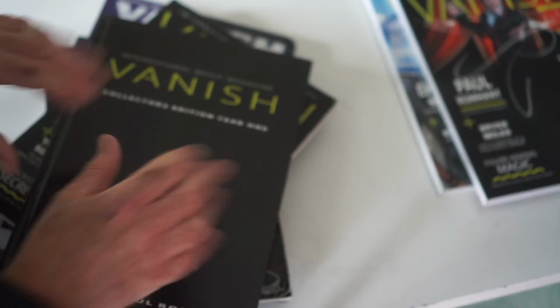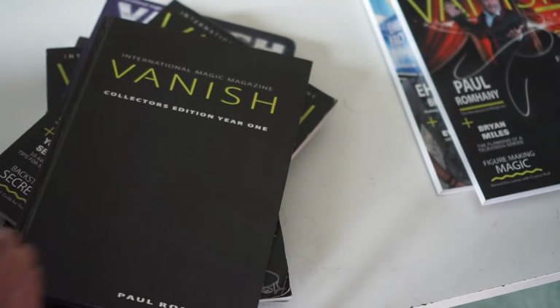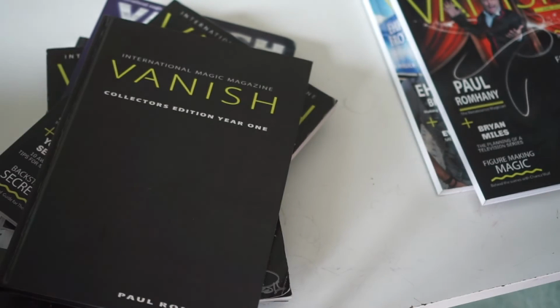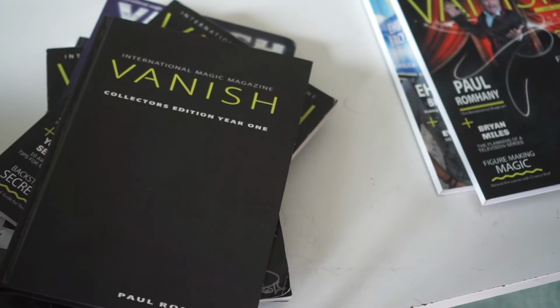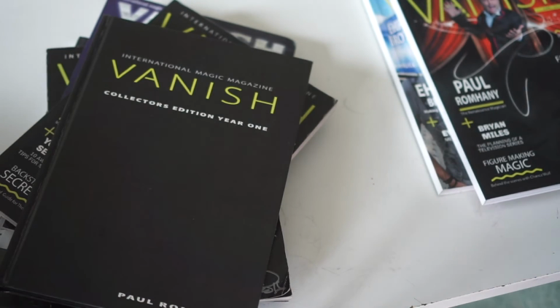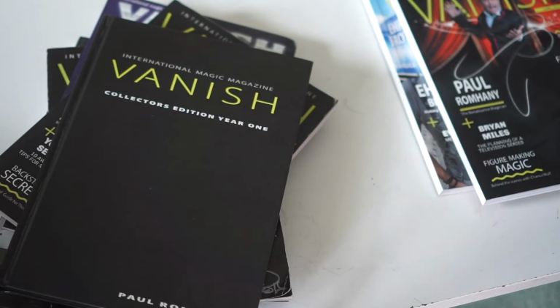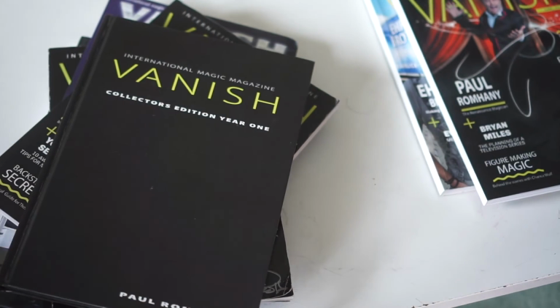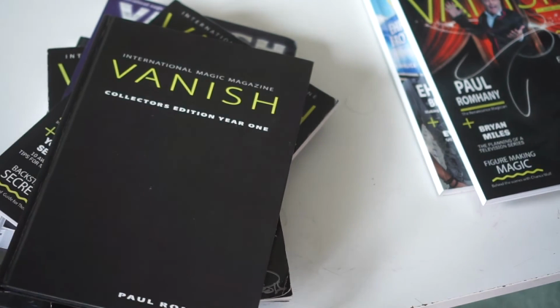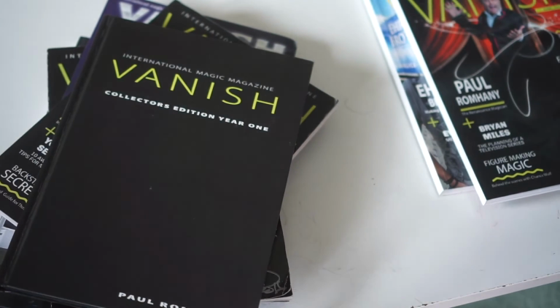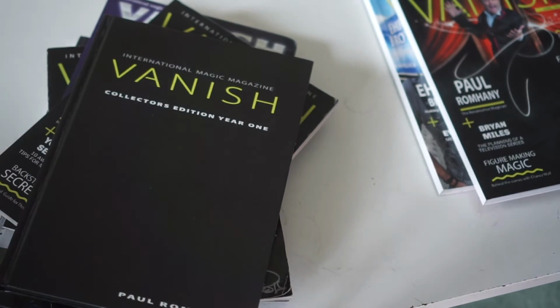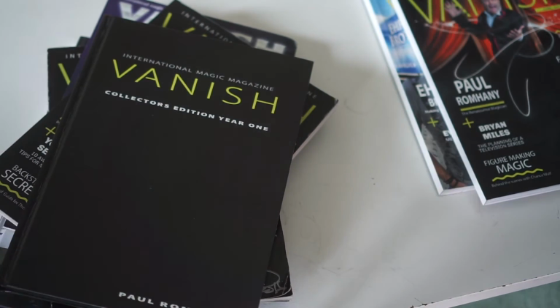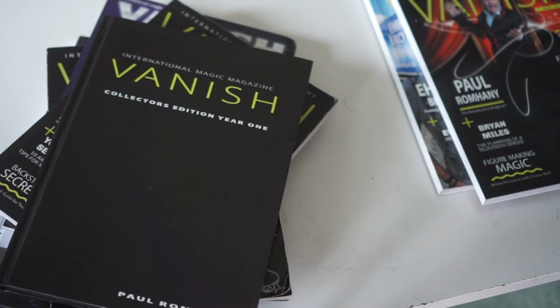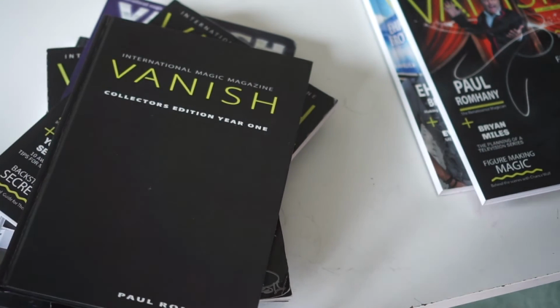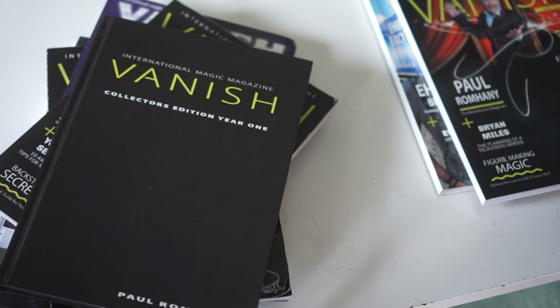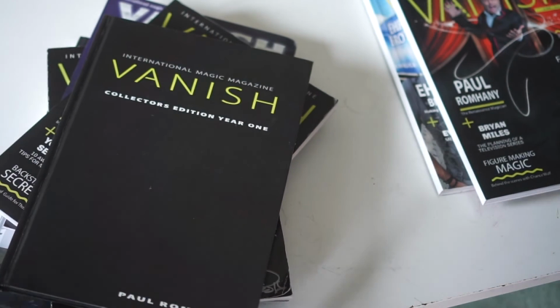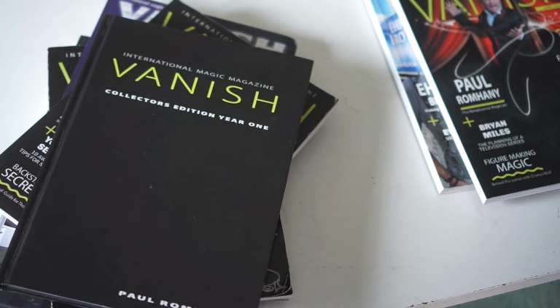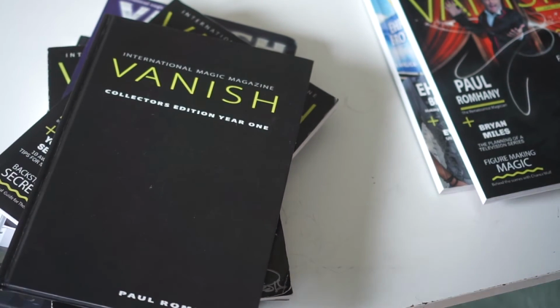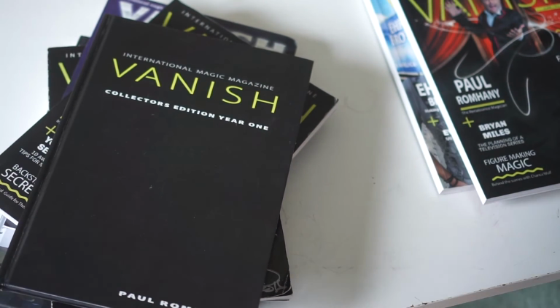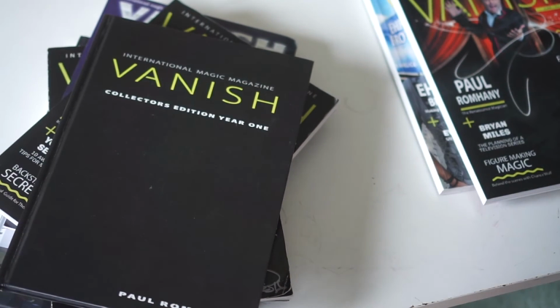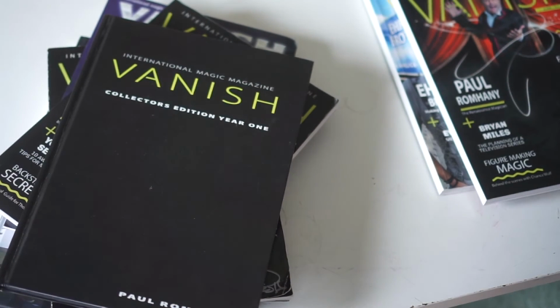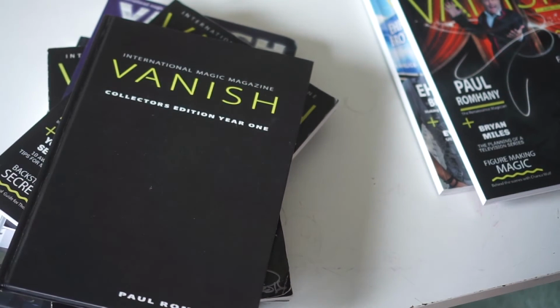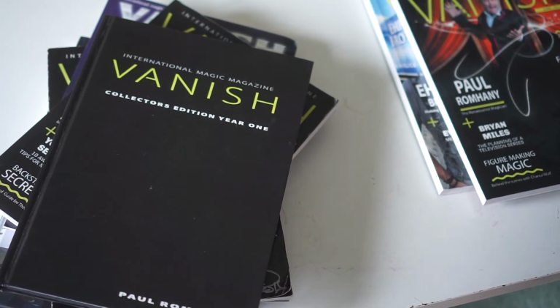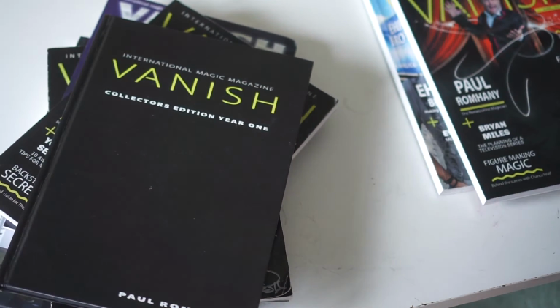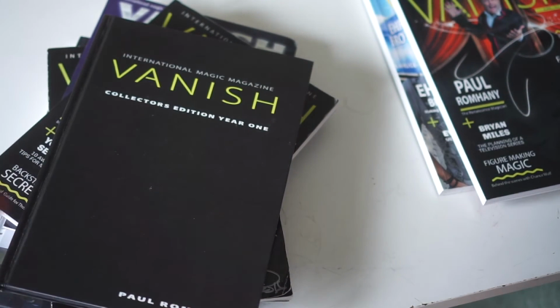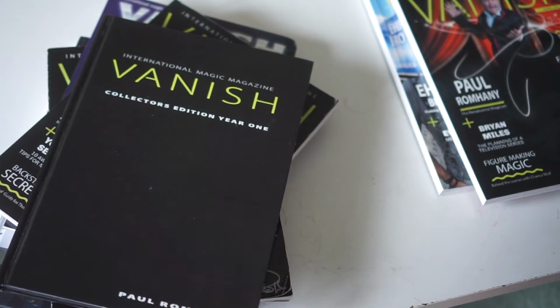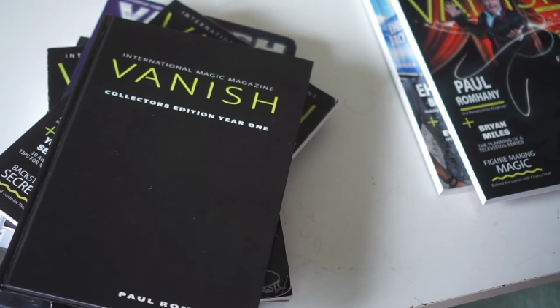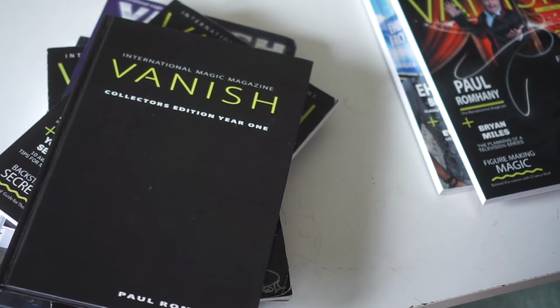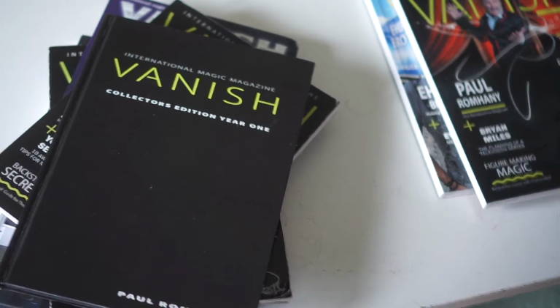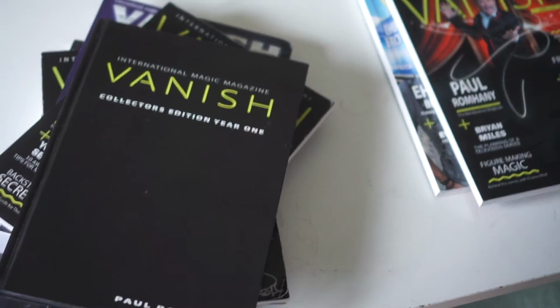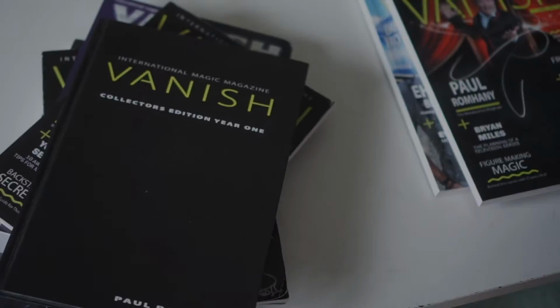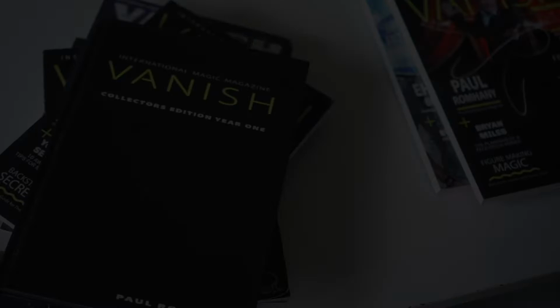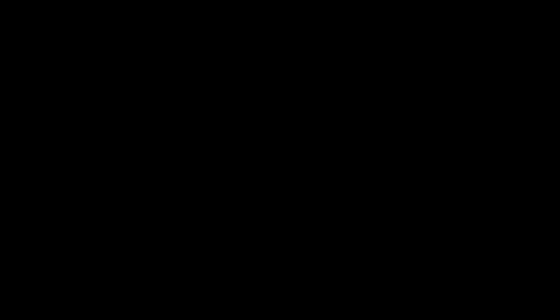So that's just a small sample of some of the magazines, the hard copy you can get for Vanish.